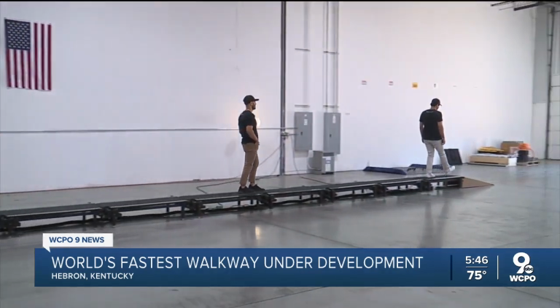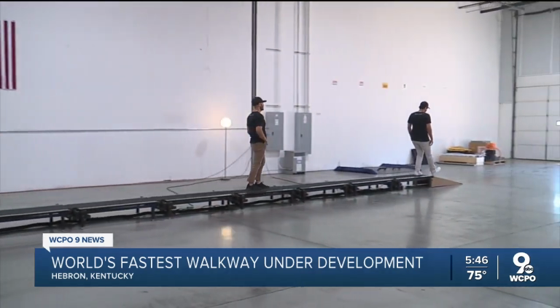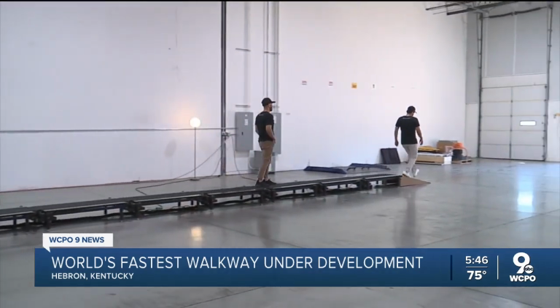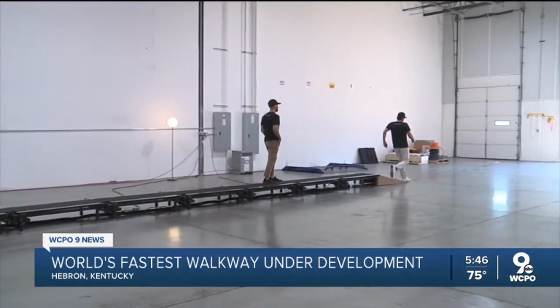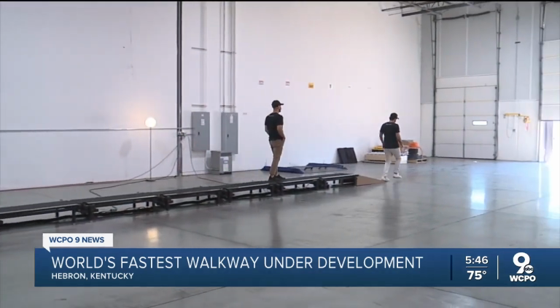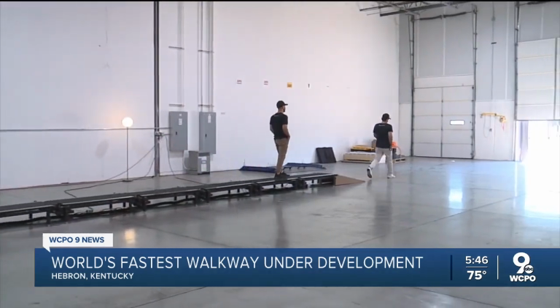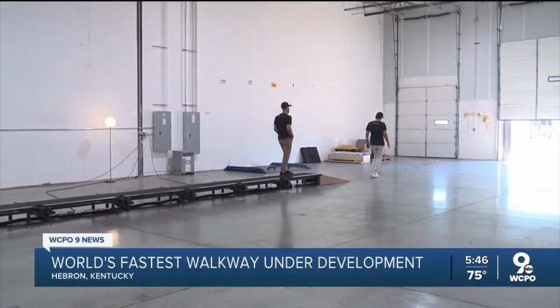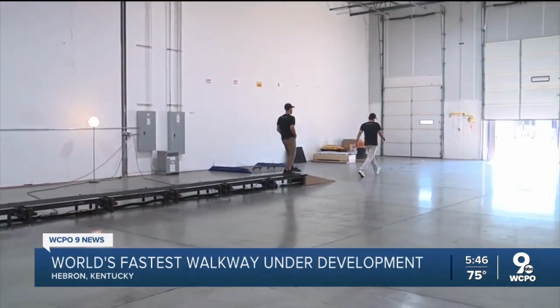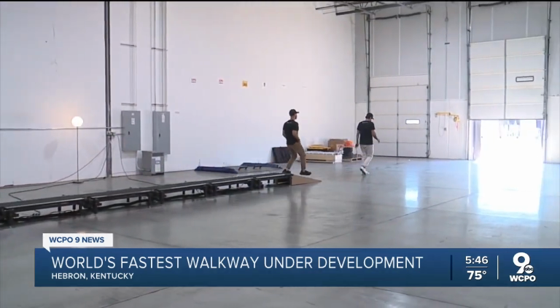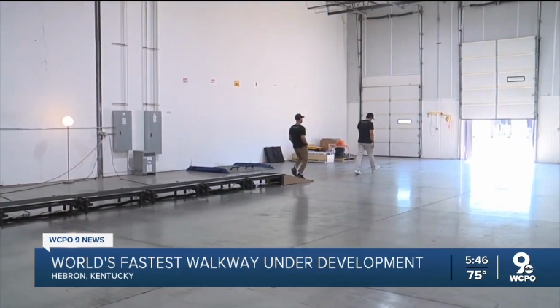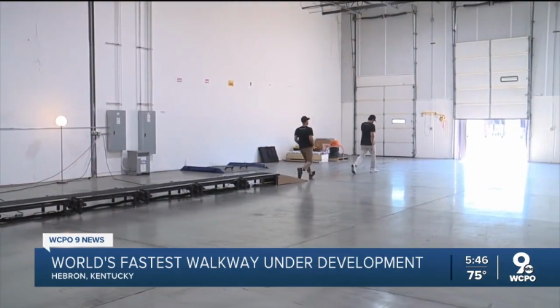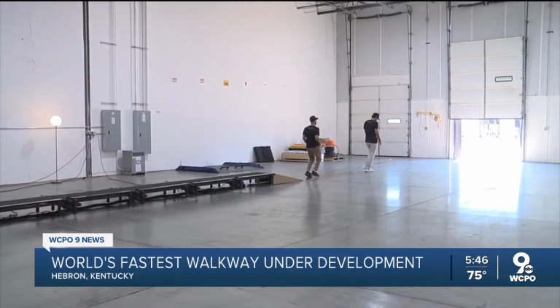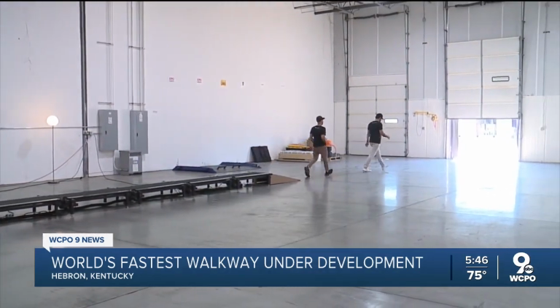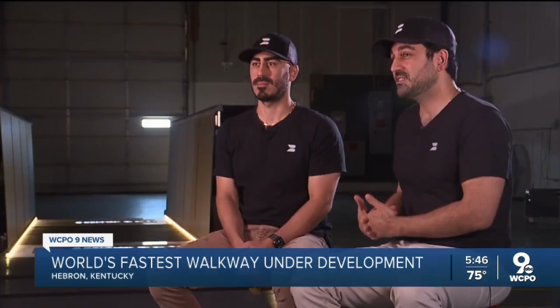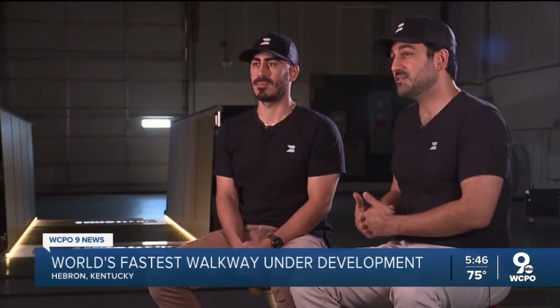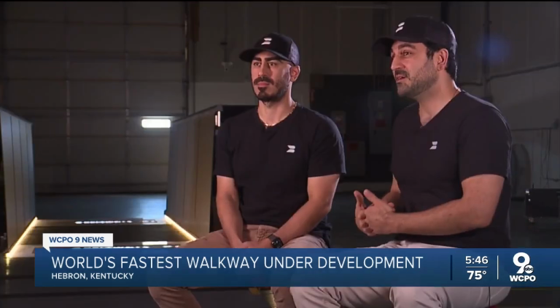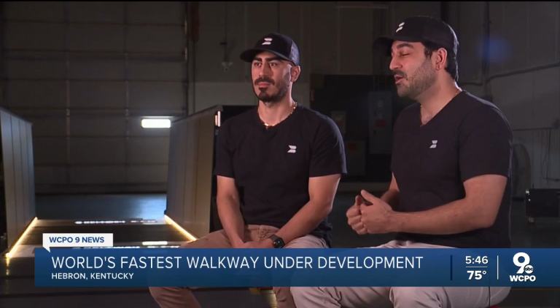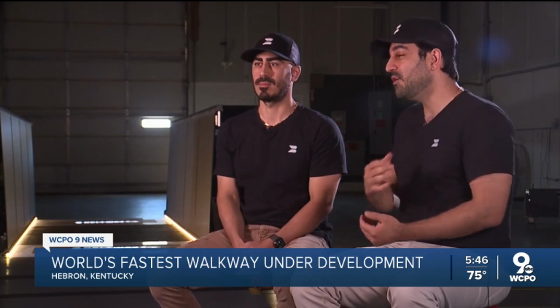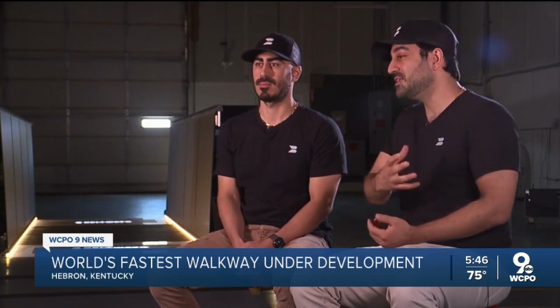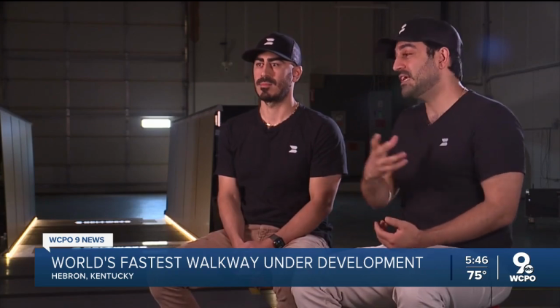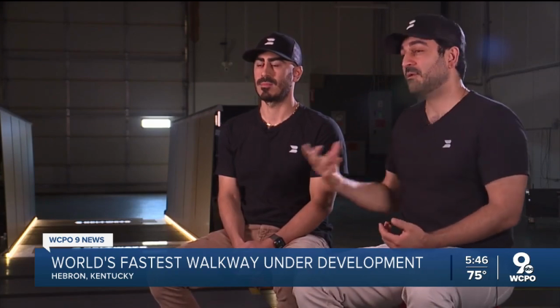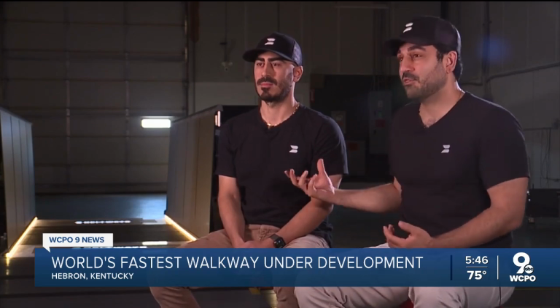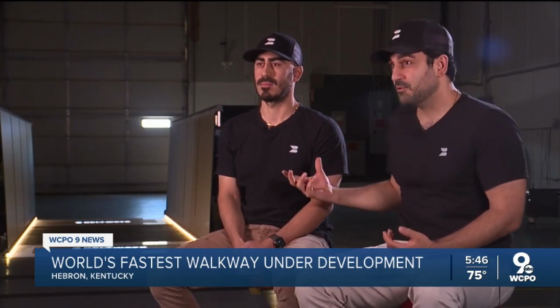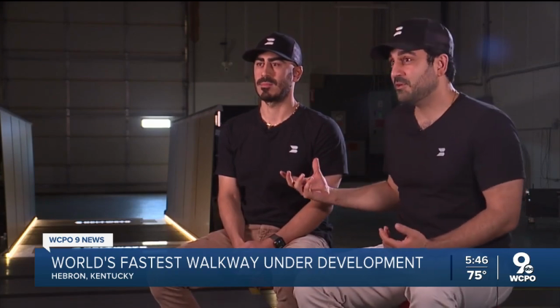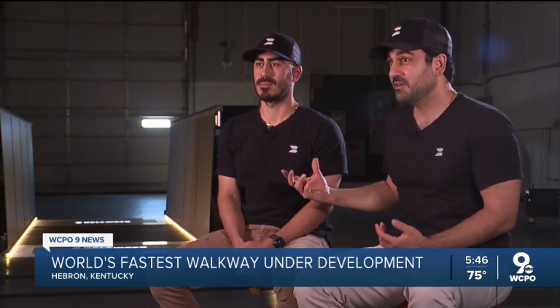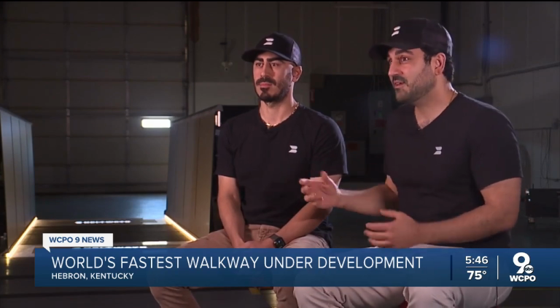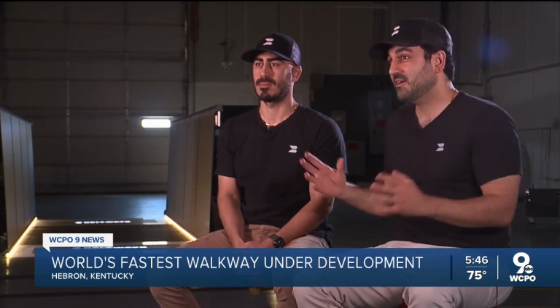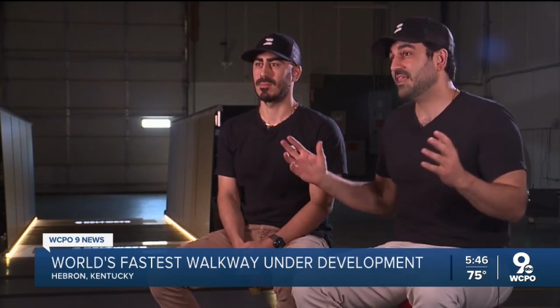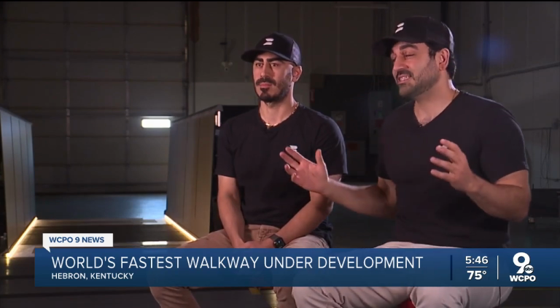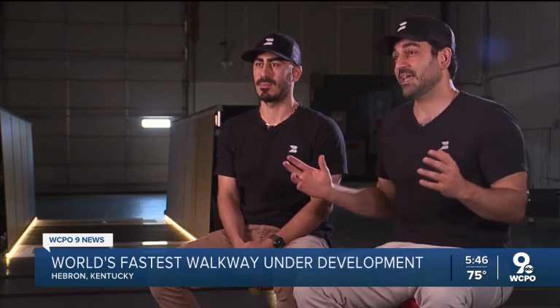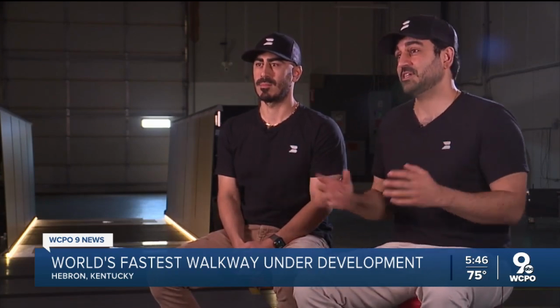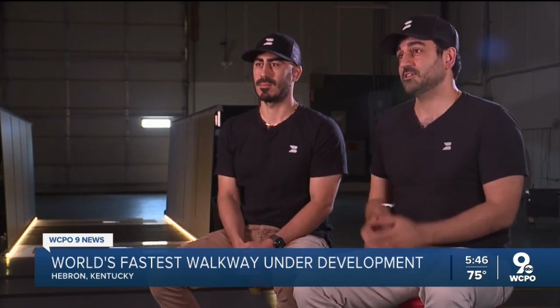We can be 20x cheaper than a tram system with the same amount of throughput. That's the game changer.